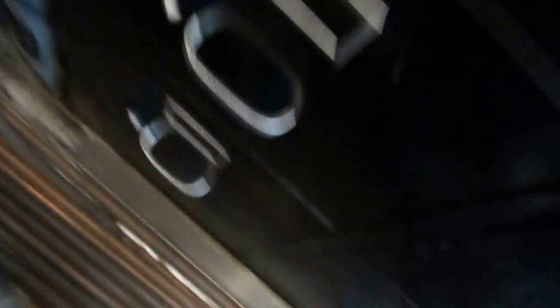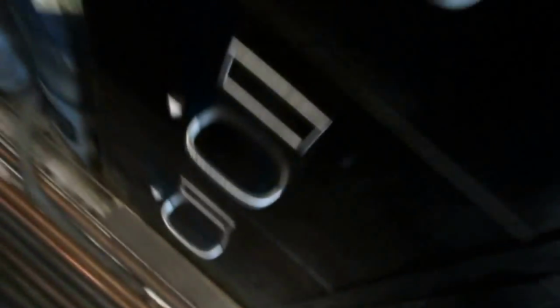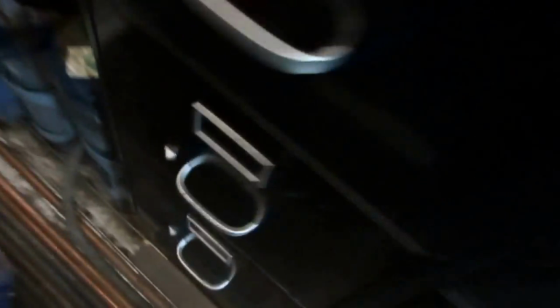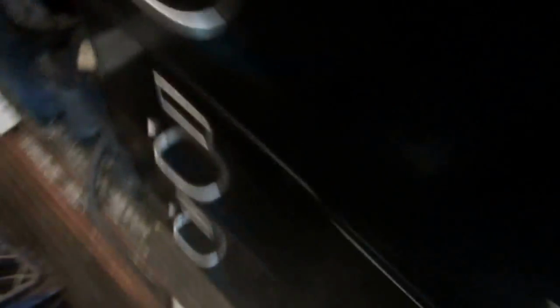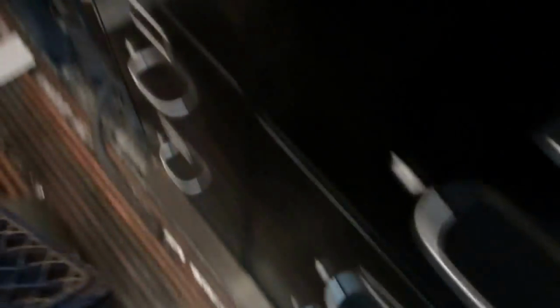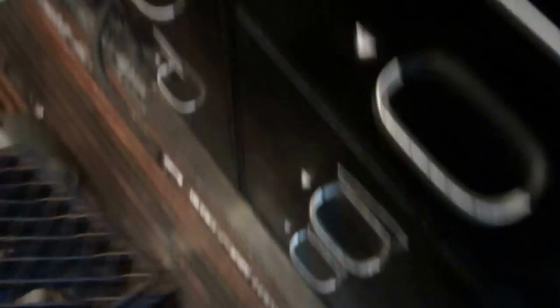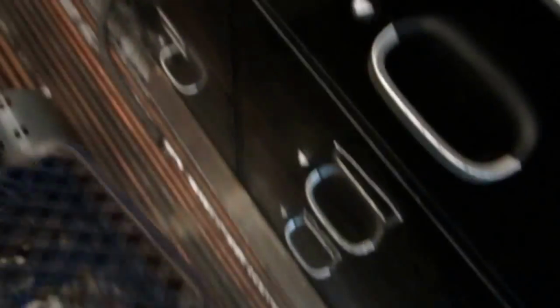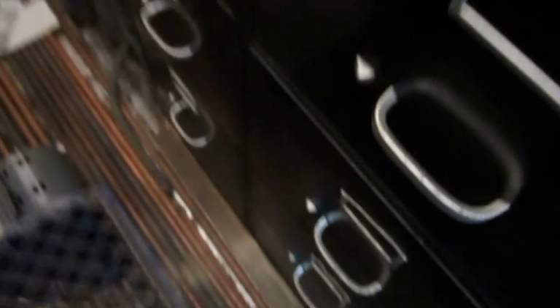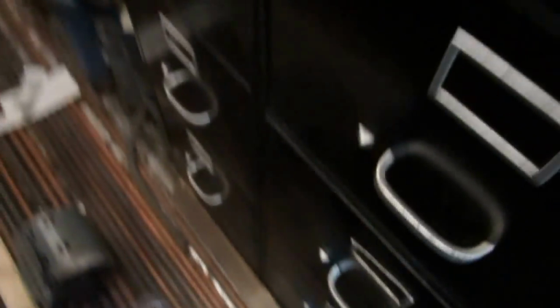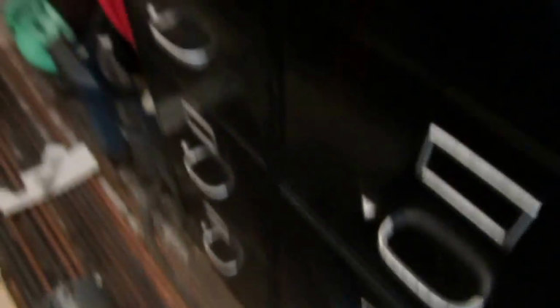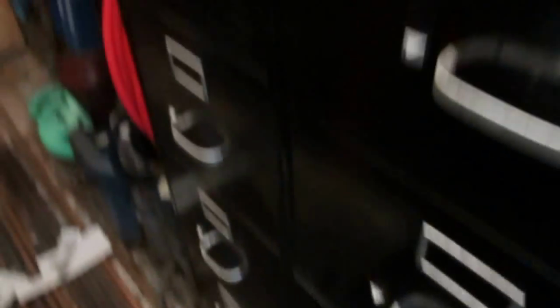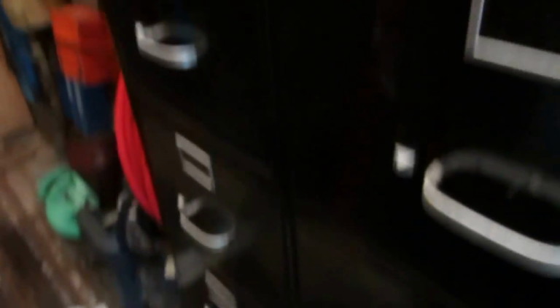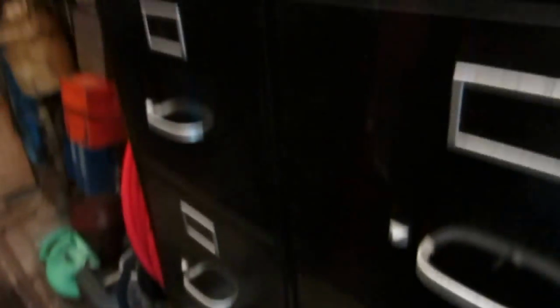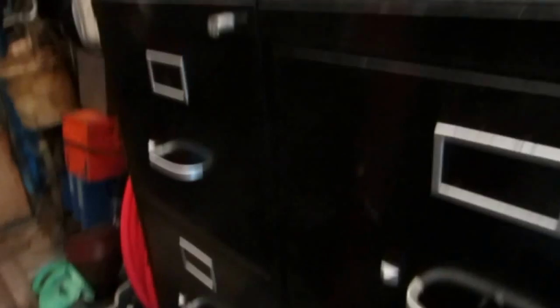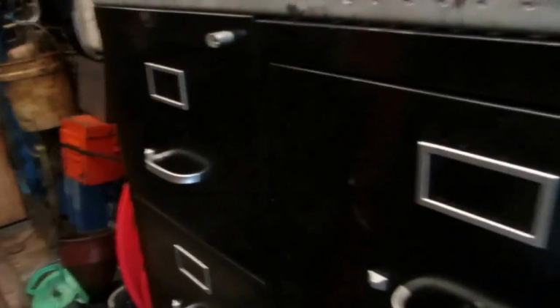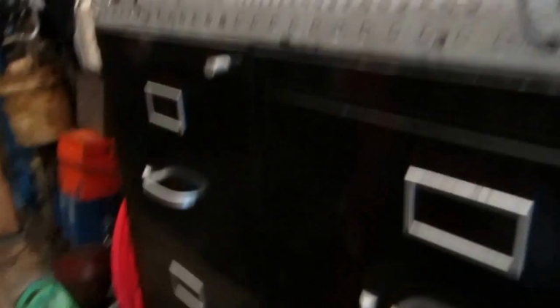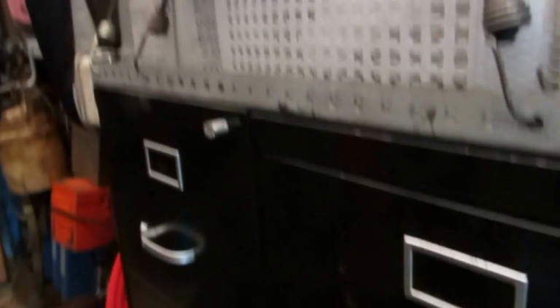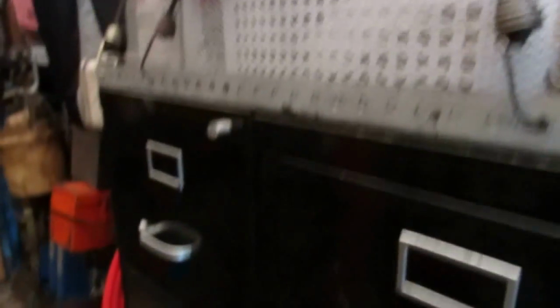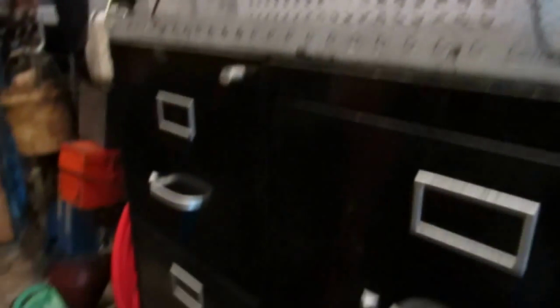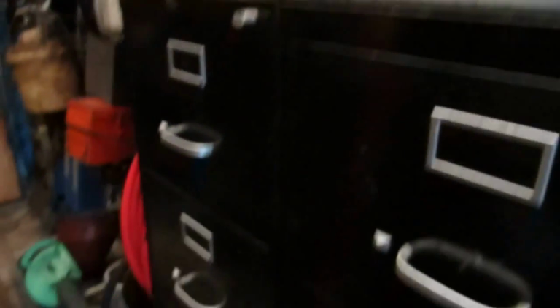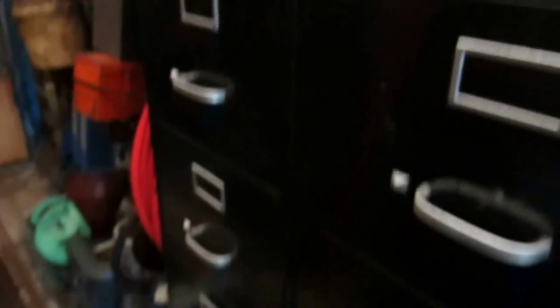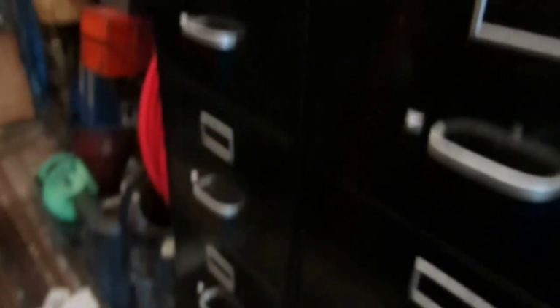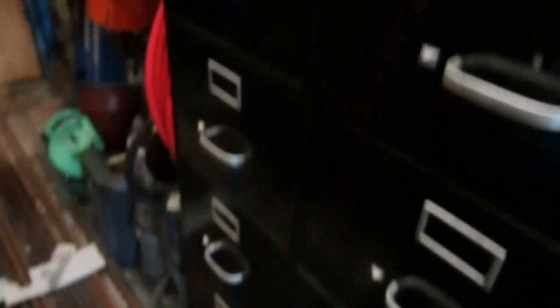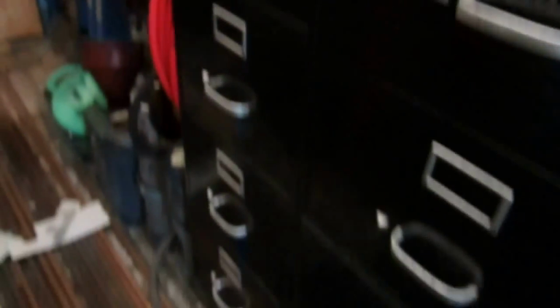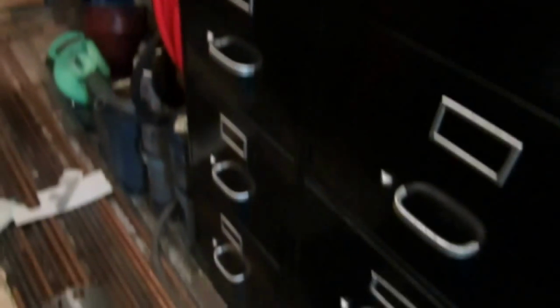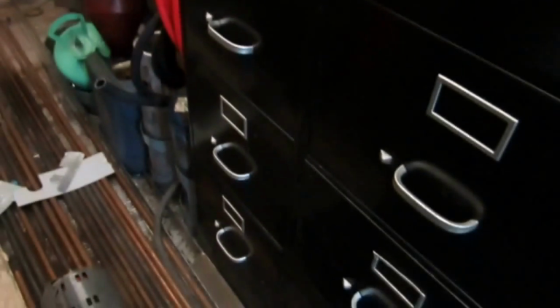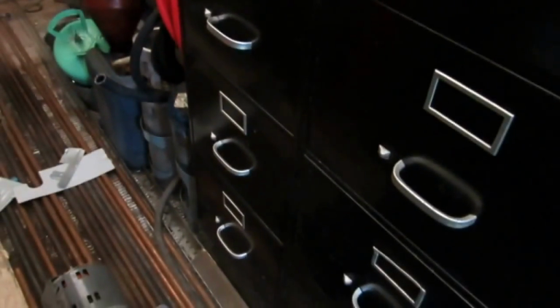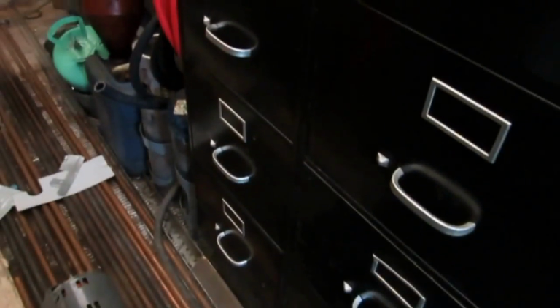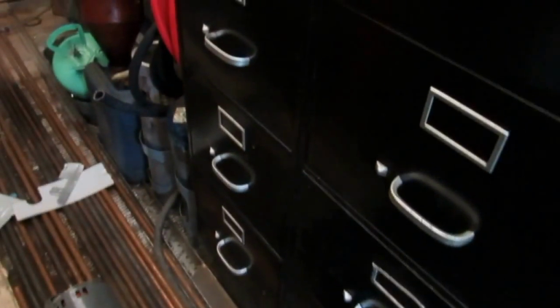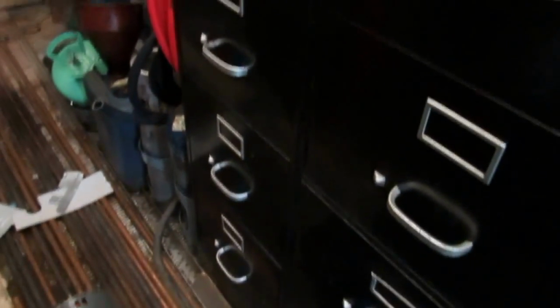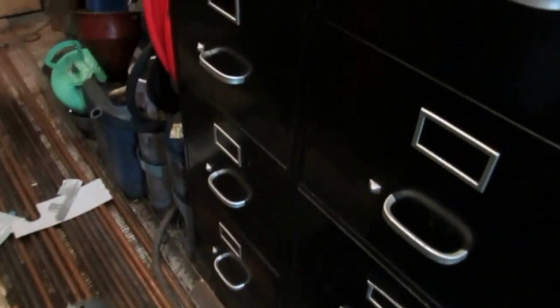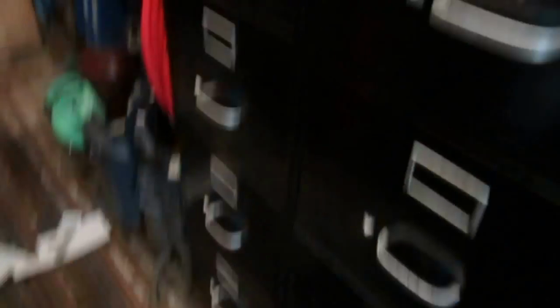Alright guys, bear with me — I got one more drawer, one more stack to go through, and we're done.